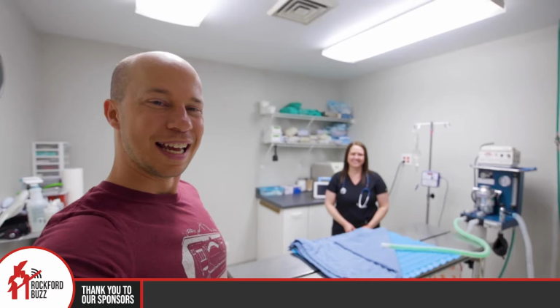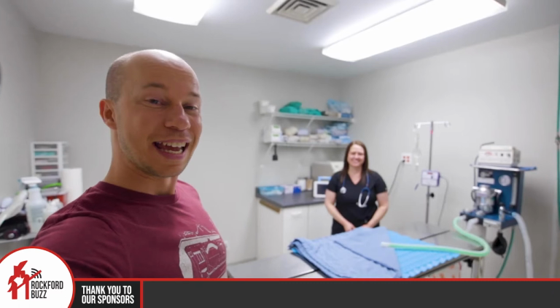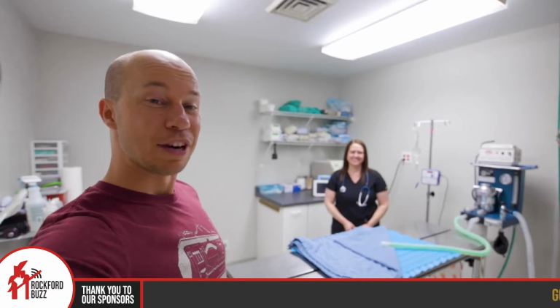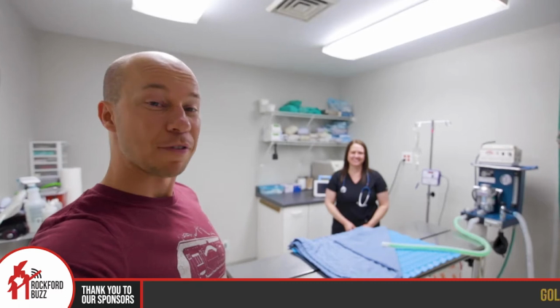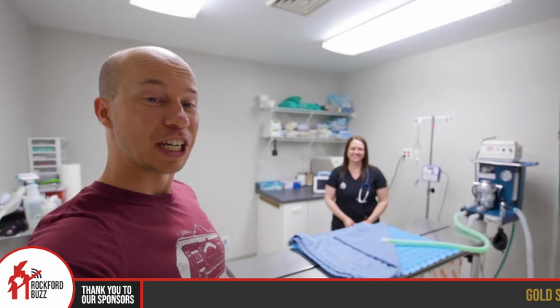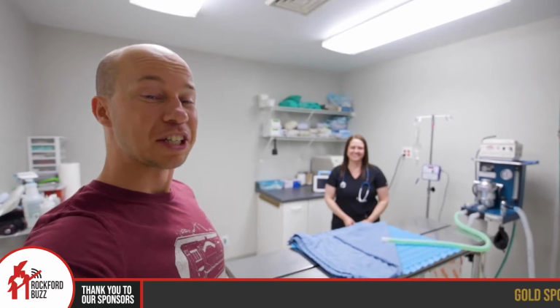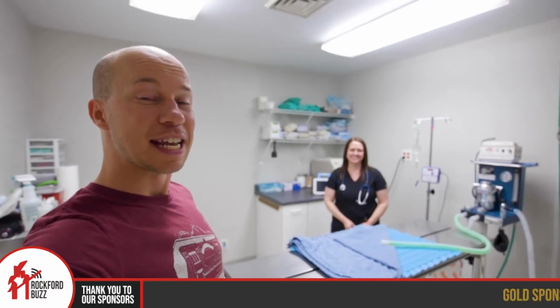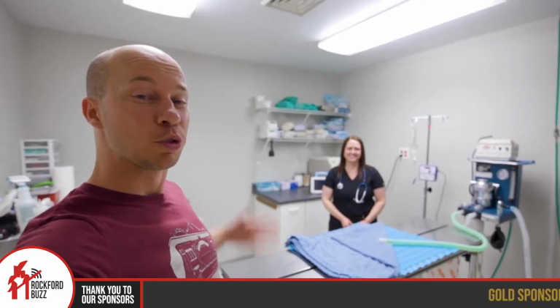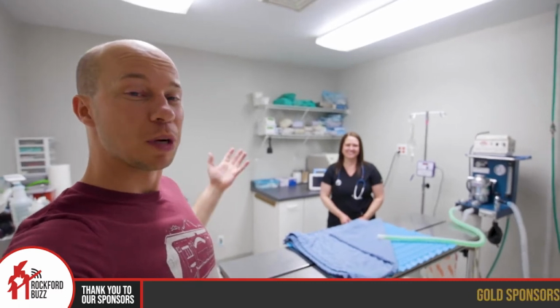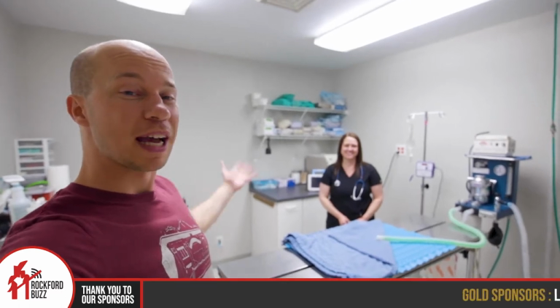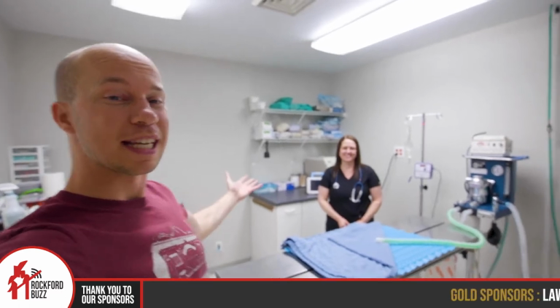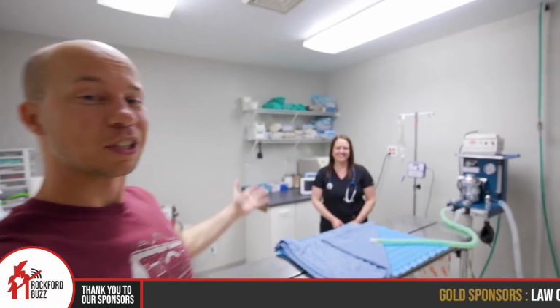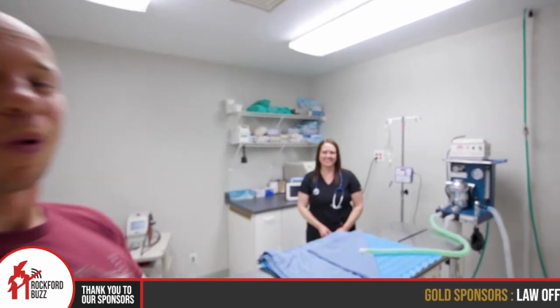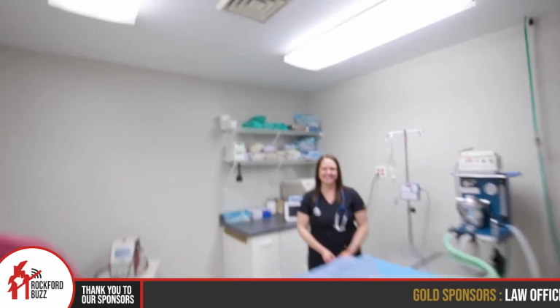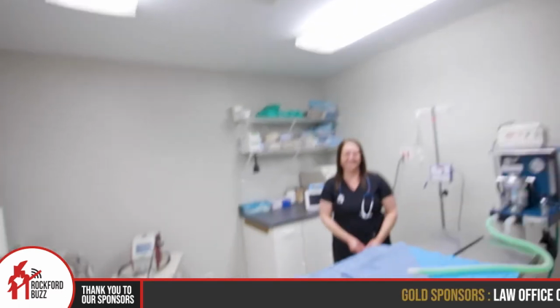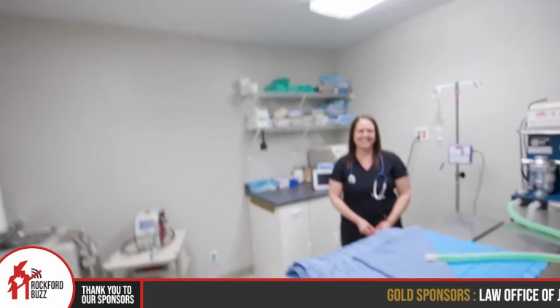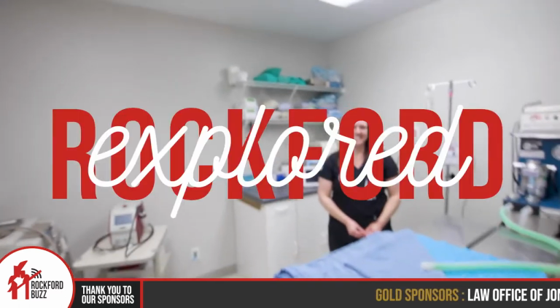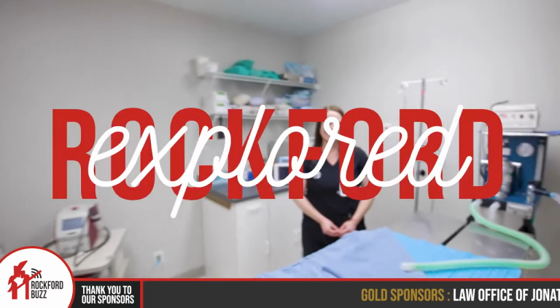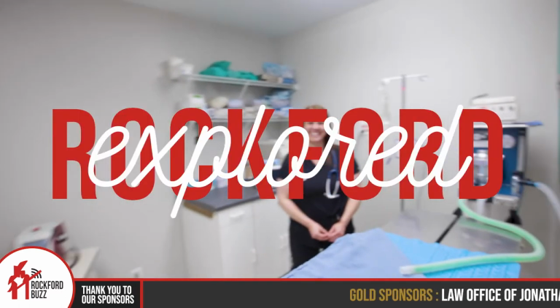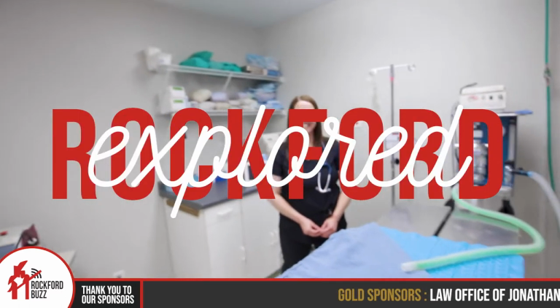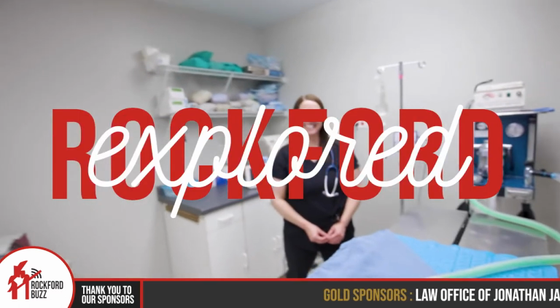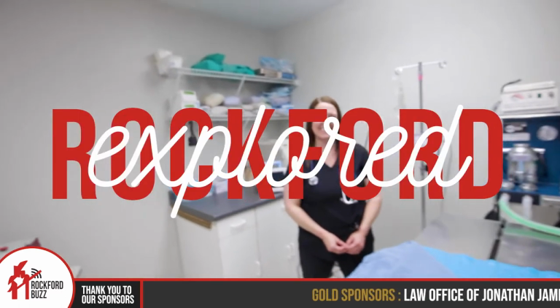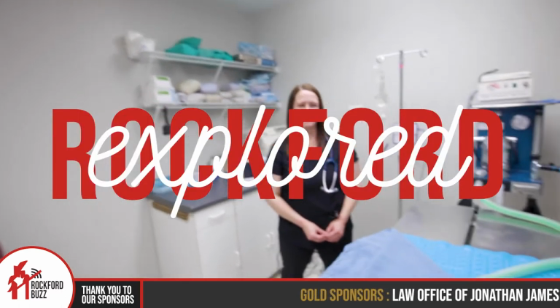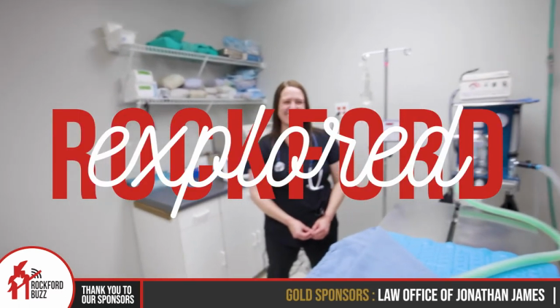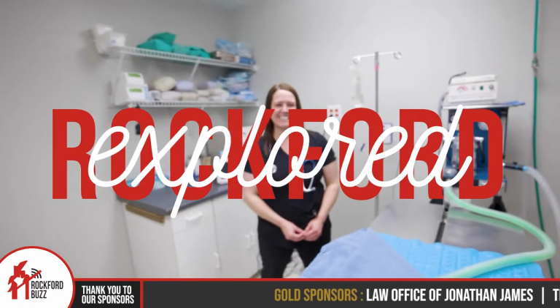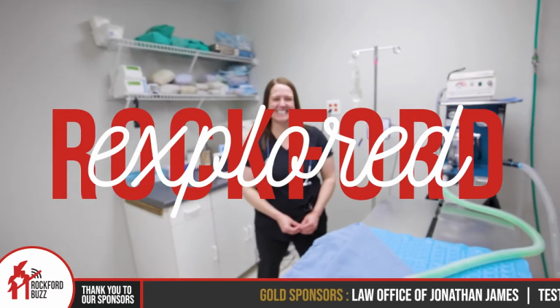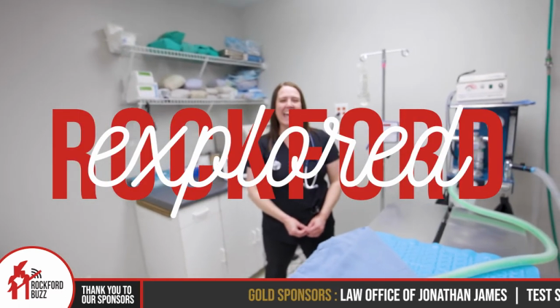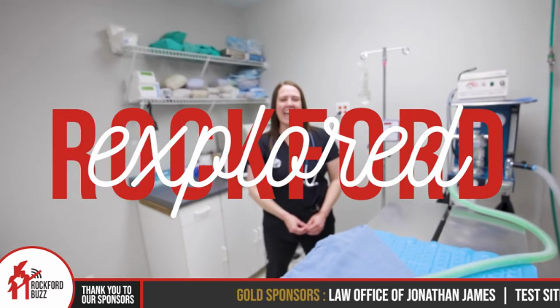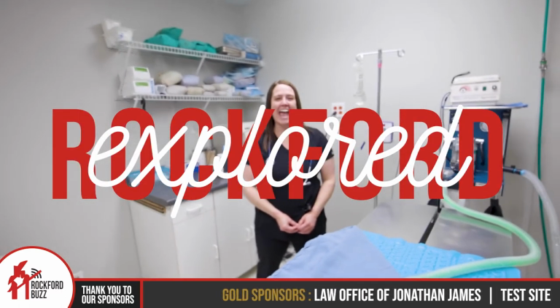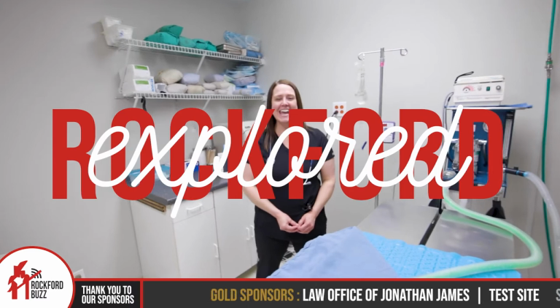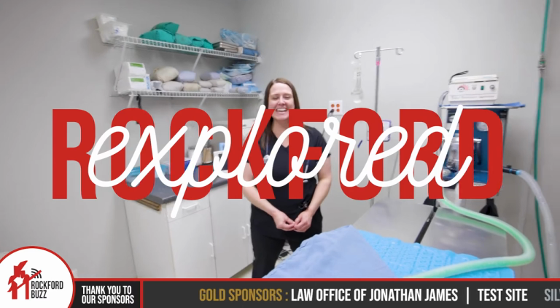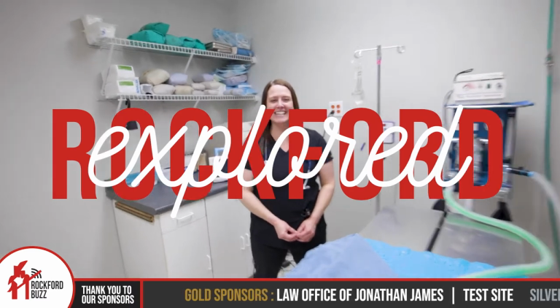Hey, Rockford Jake here. Today I'm joined by Dr. Widener from Frost Family Pet Clinic. How's it going, Dr. Widener?